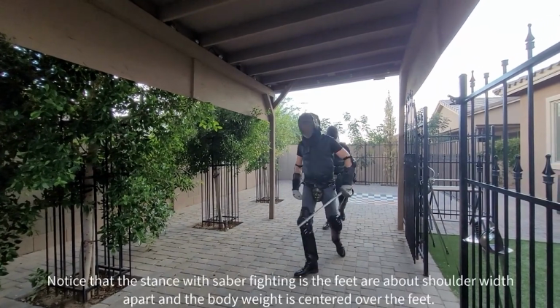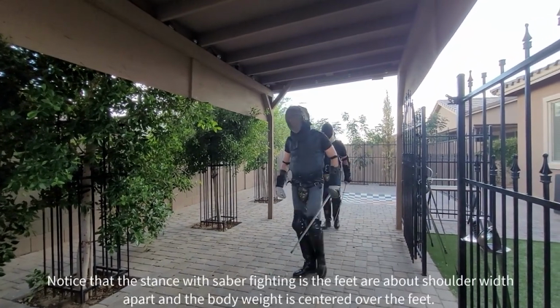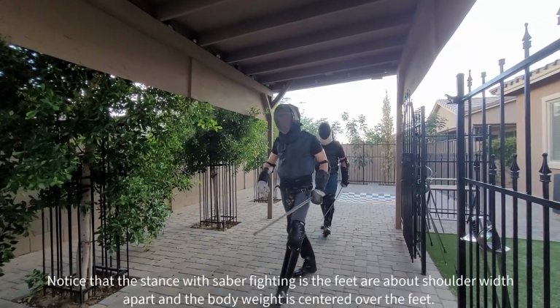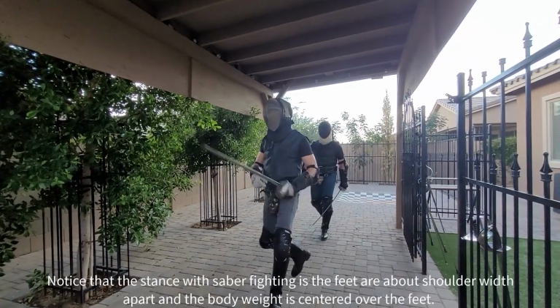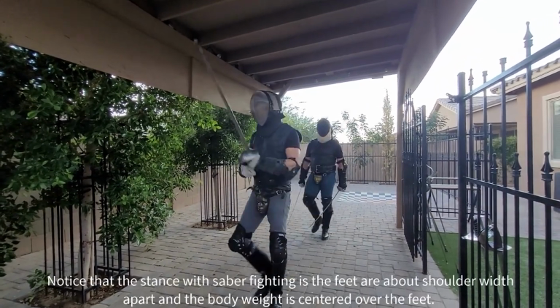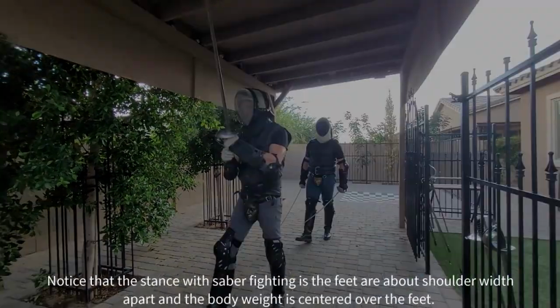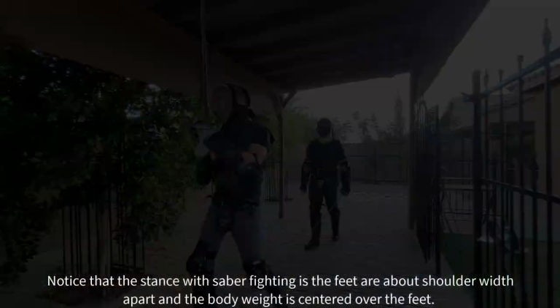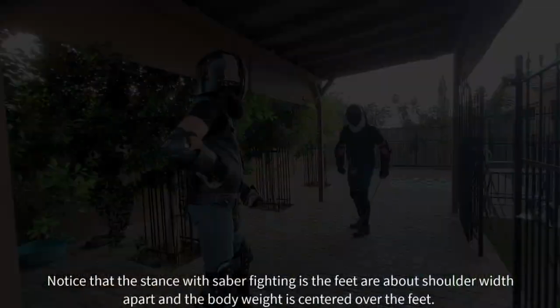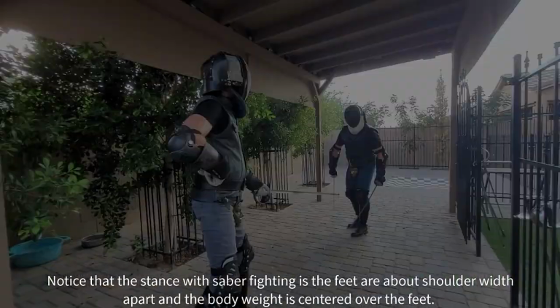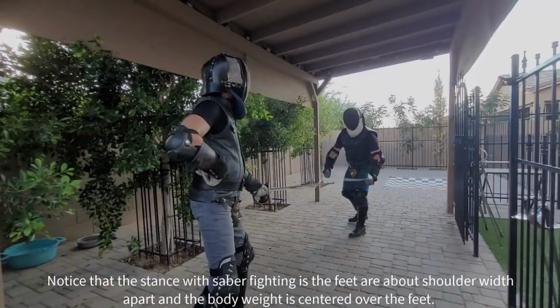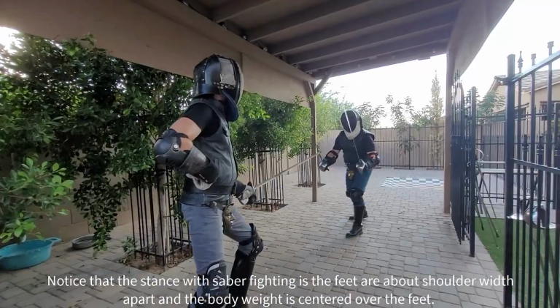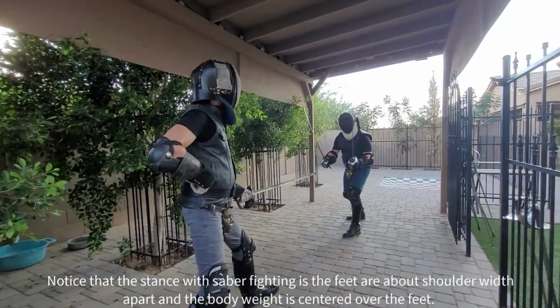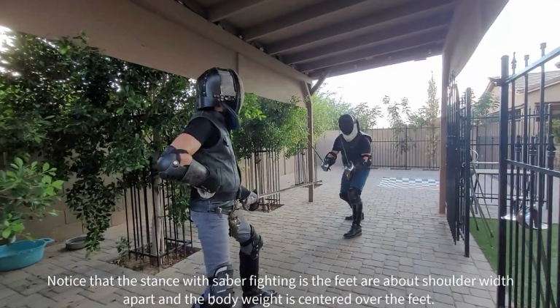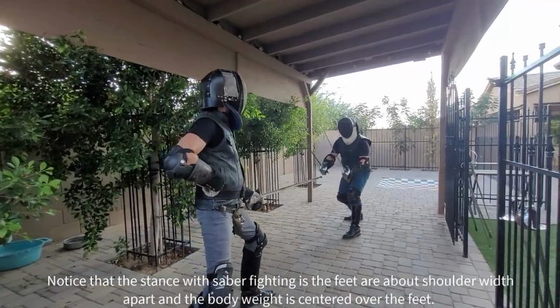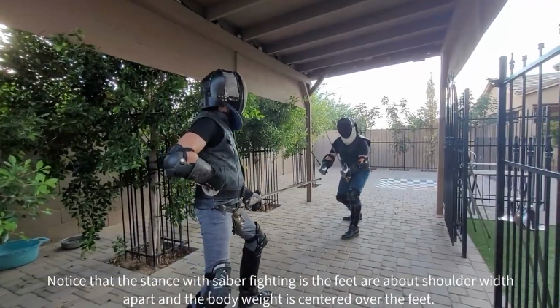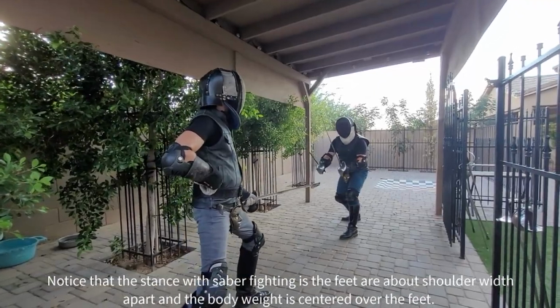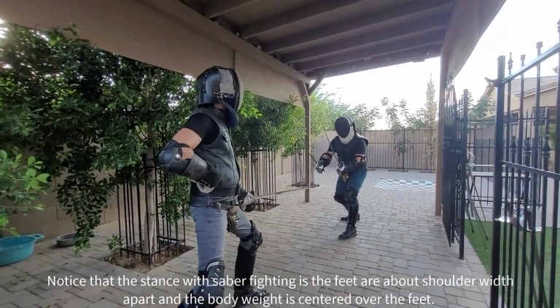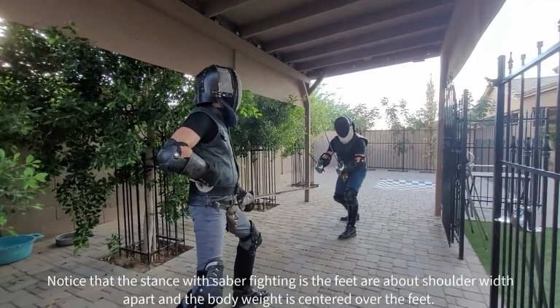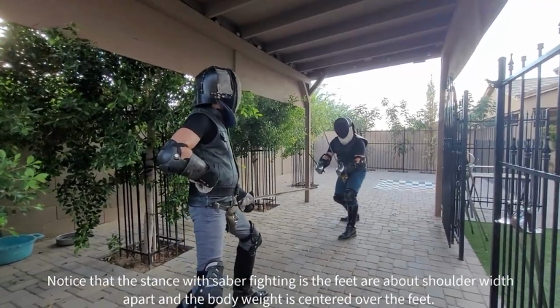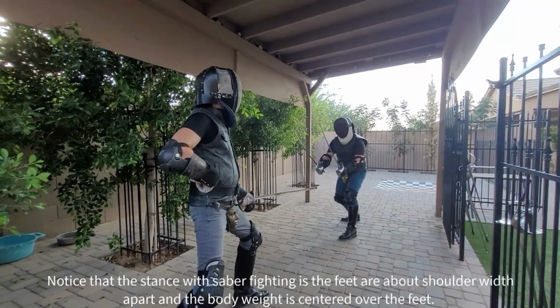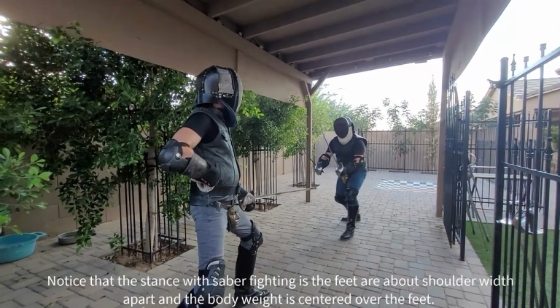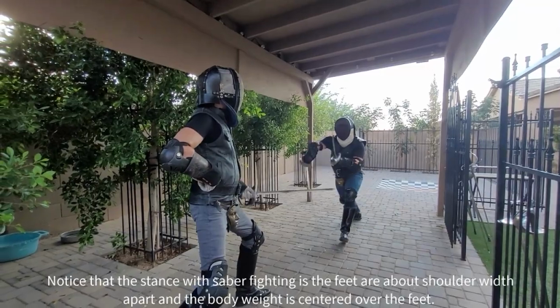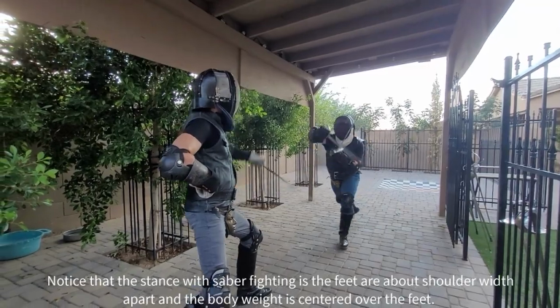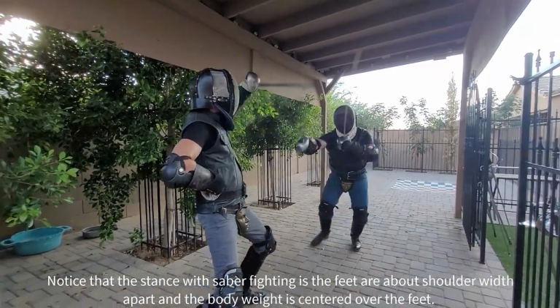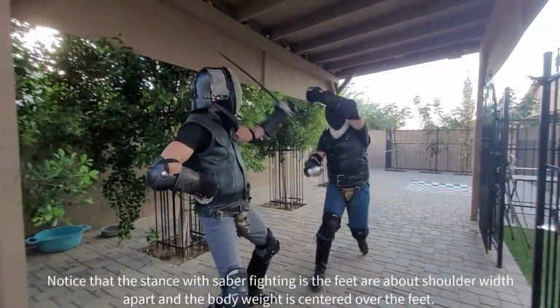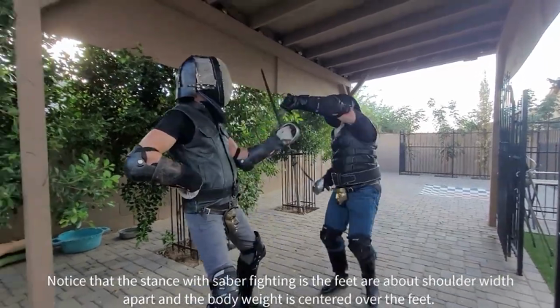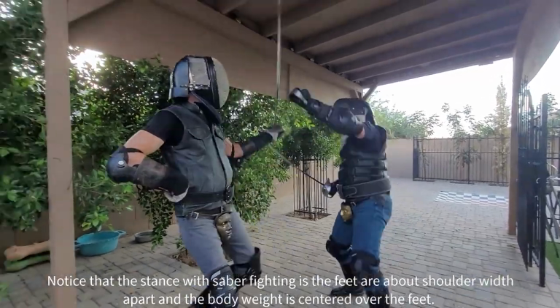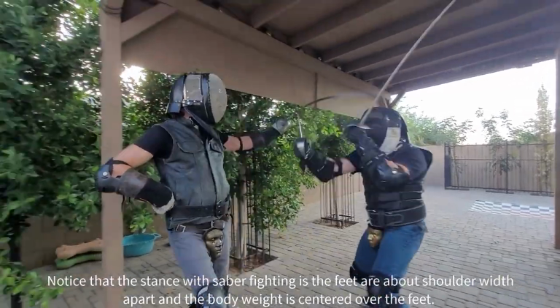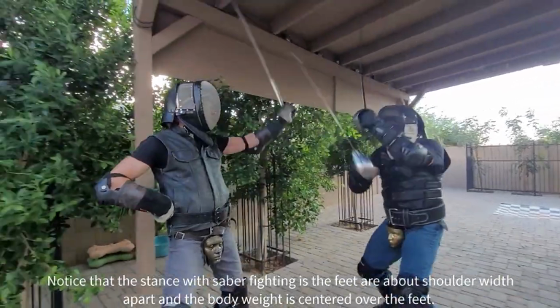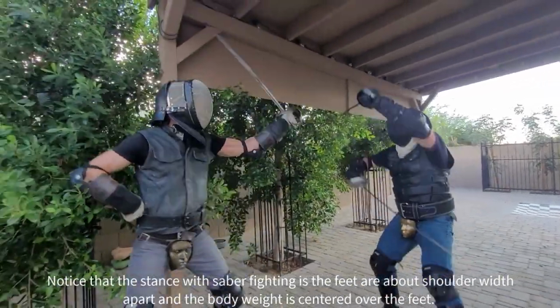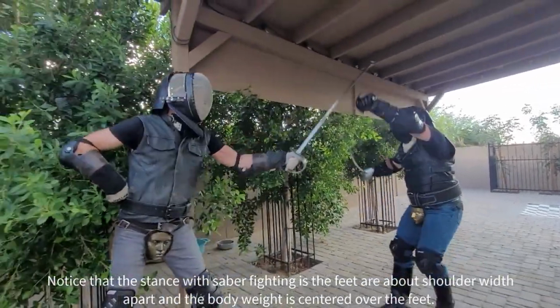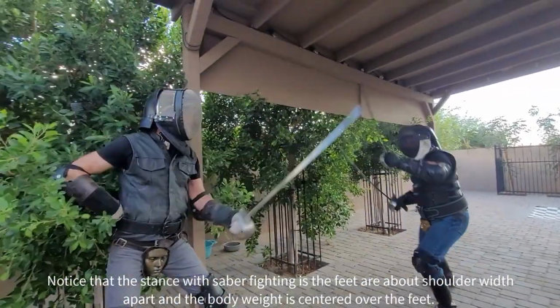Notice that the stance with Sabre fighting is feet are about shoulder width apart with the weight supported centered over the feet.